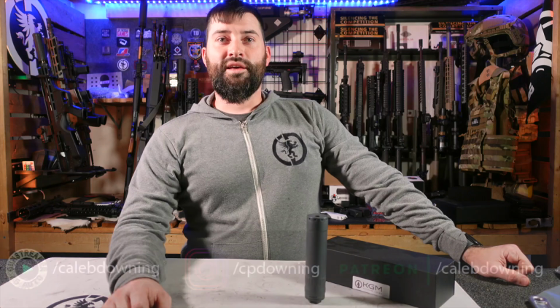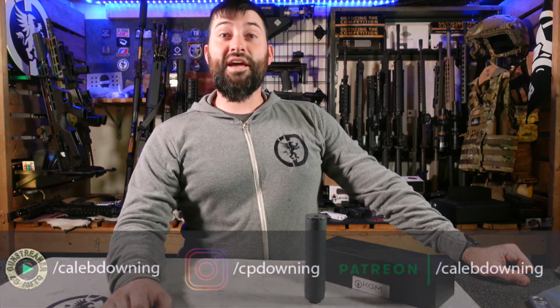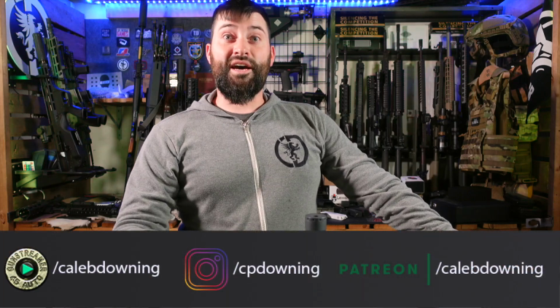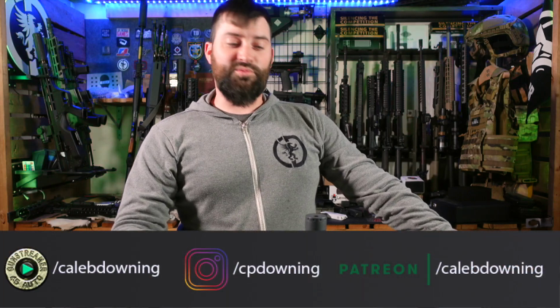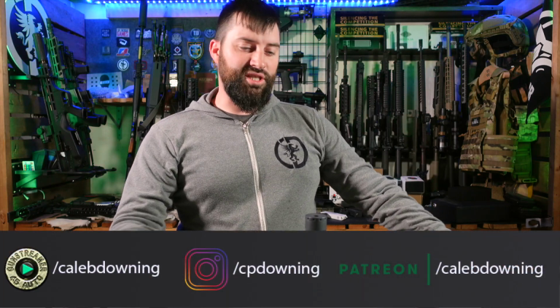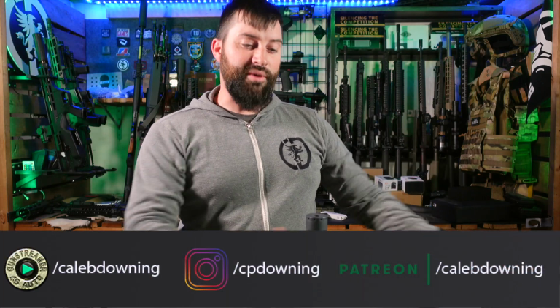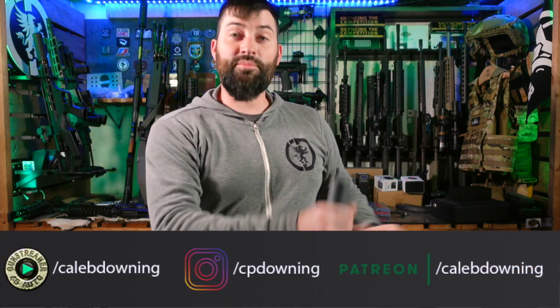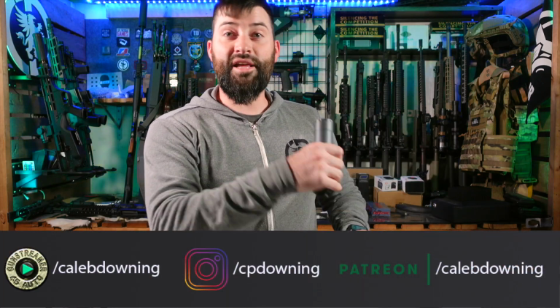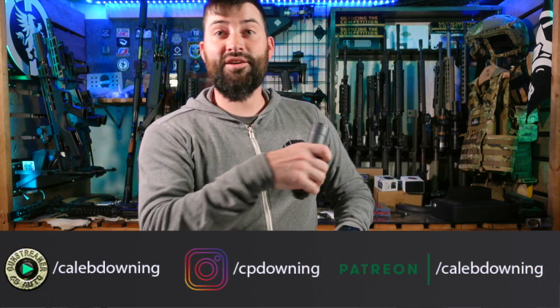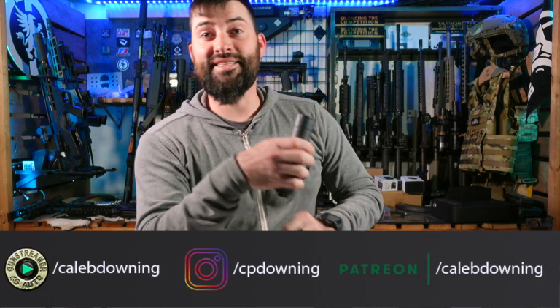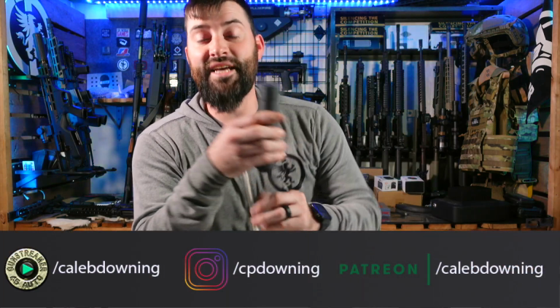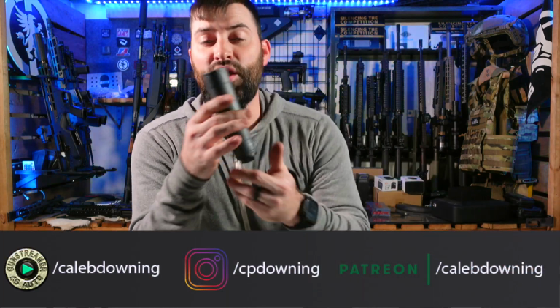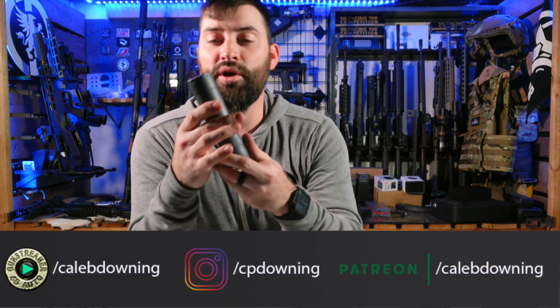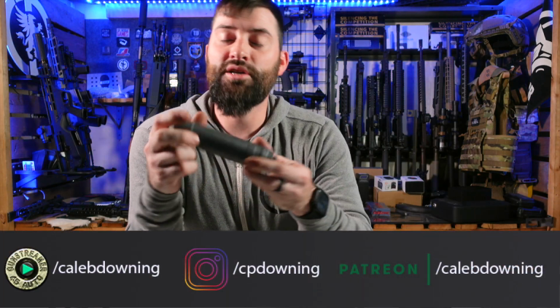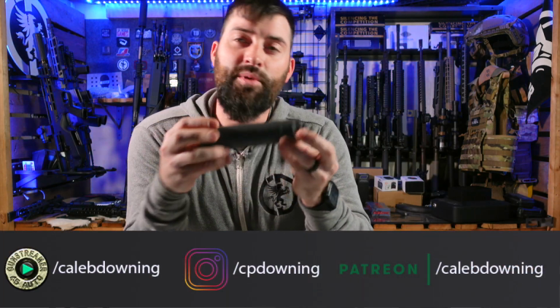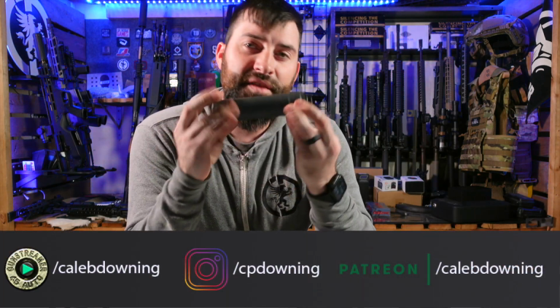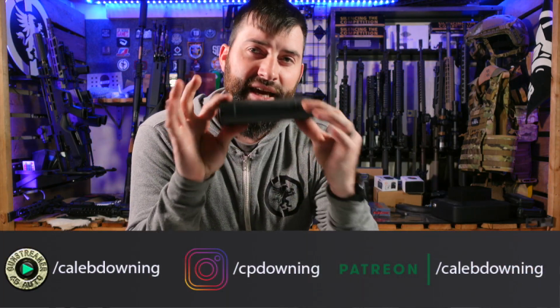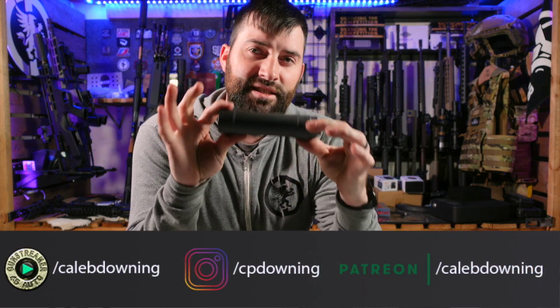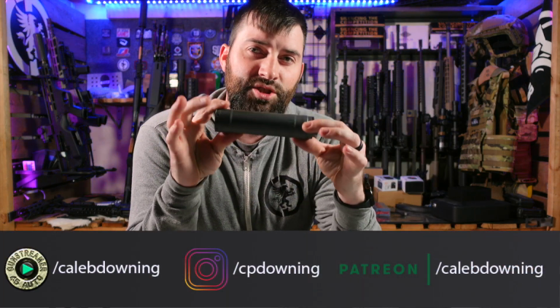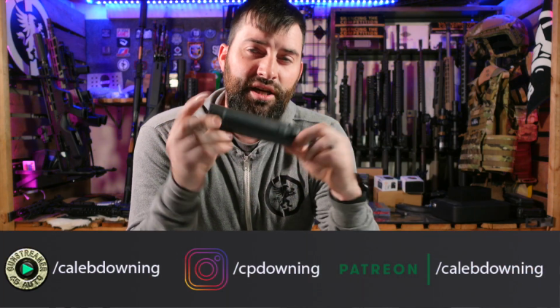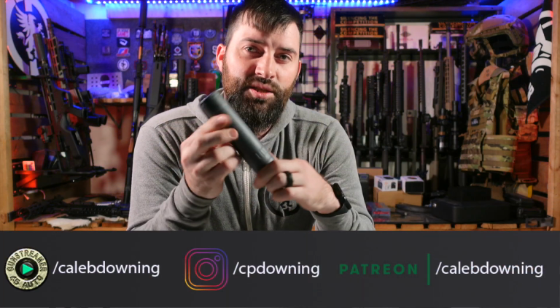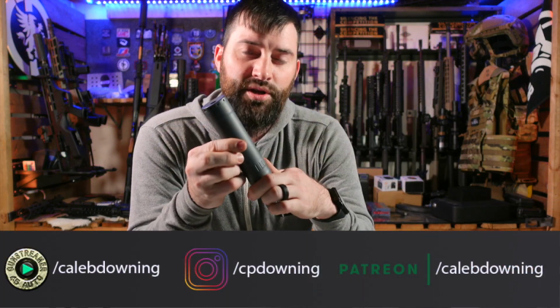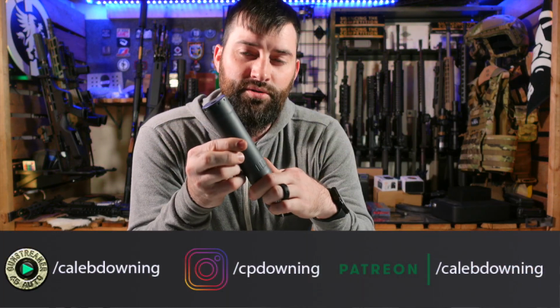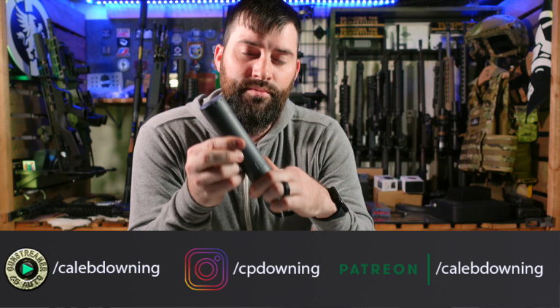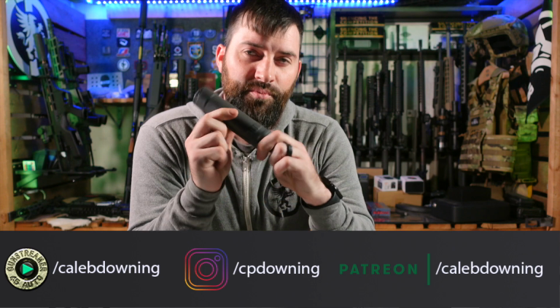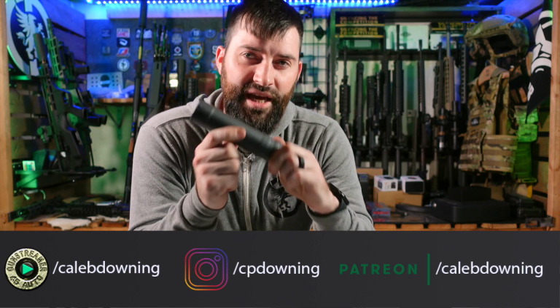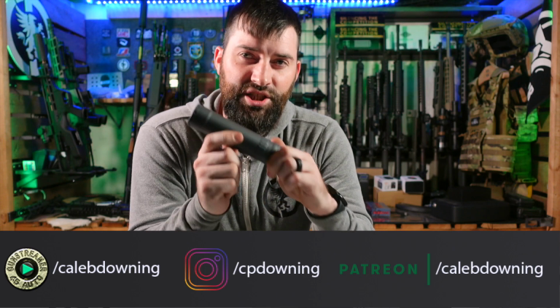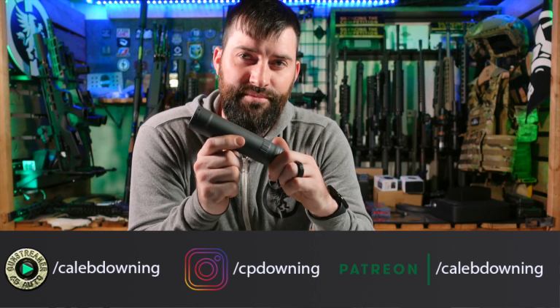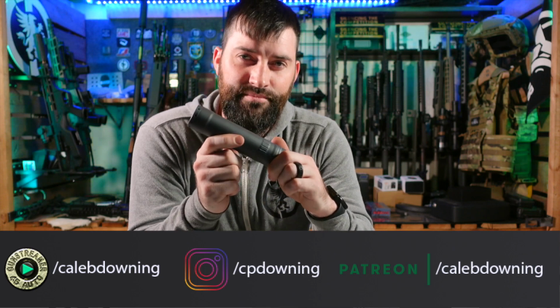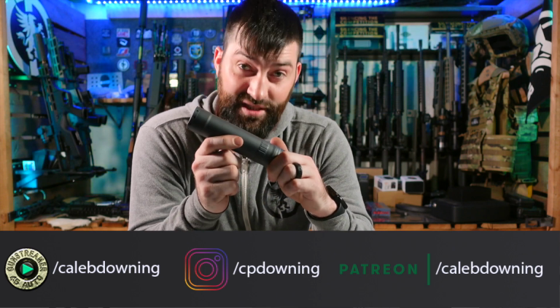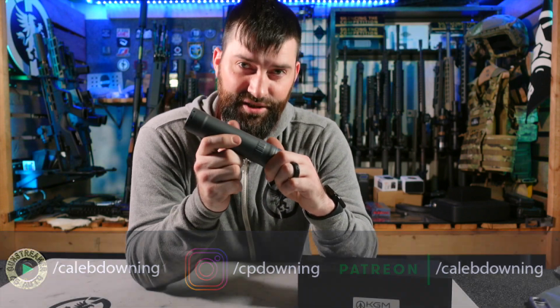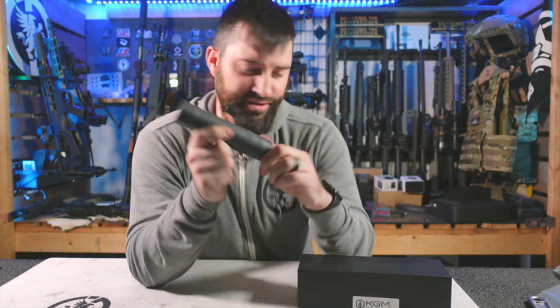Hey guys, what's up? Caleb Downing here and today we're going to talk about the SMG9 suppressor from KGM. Let's get into it.